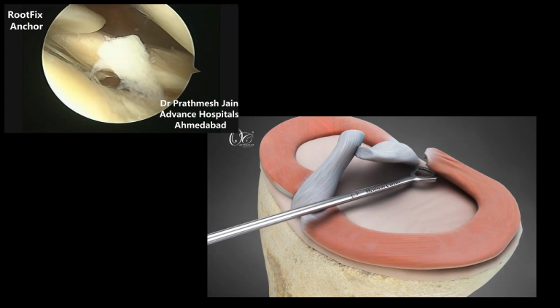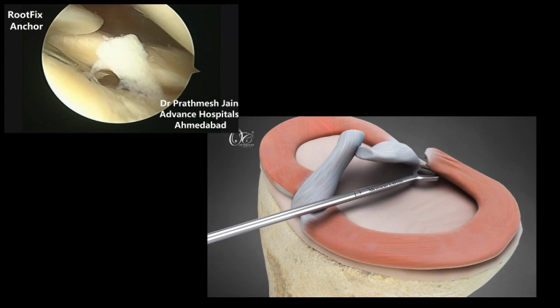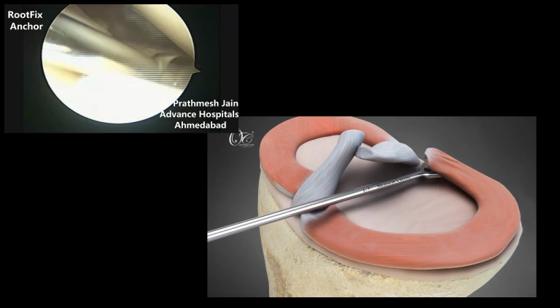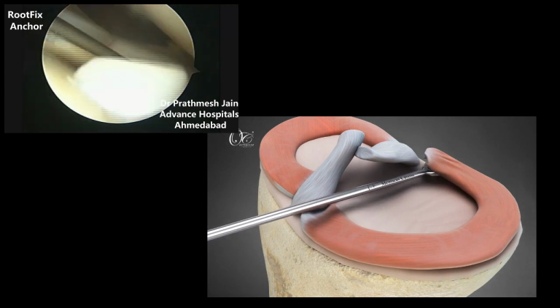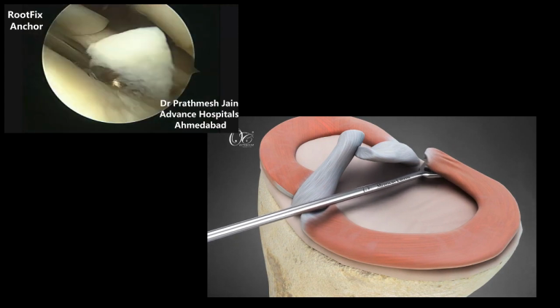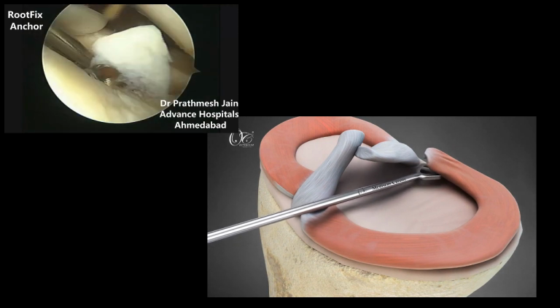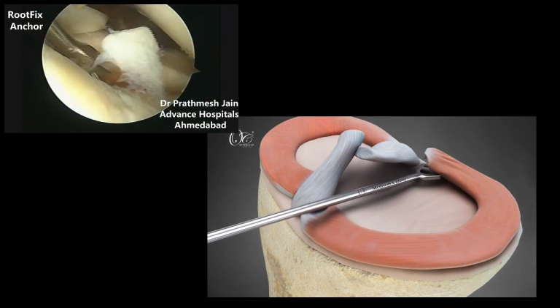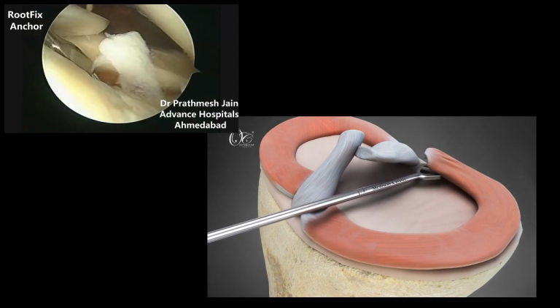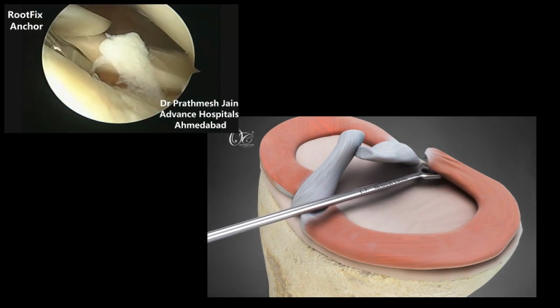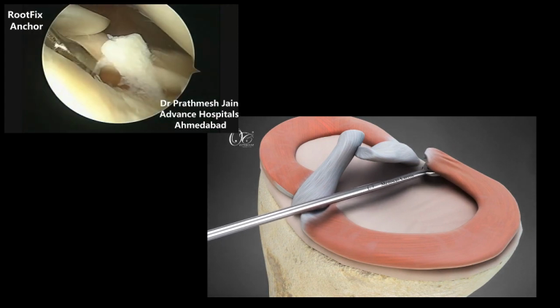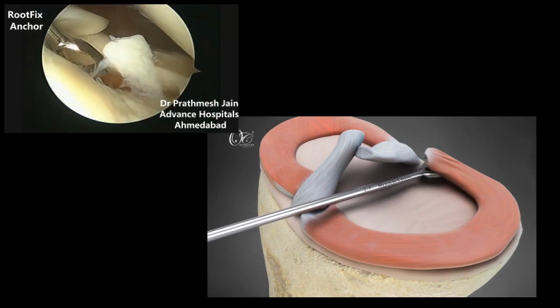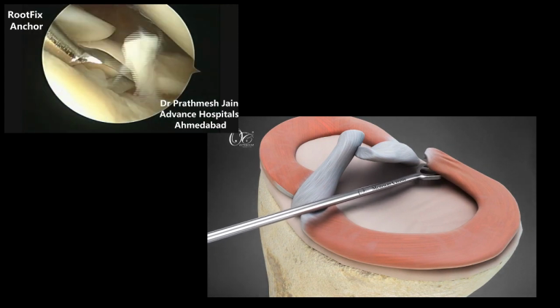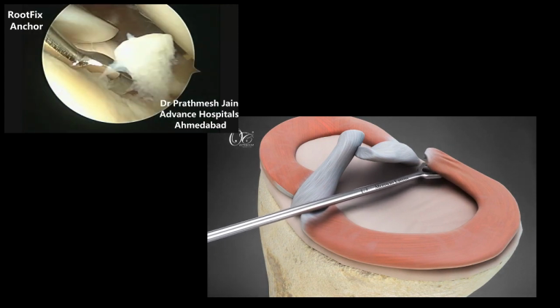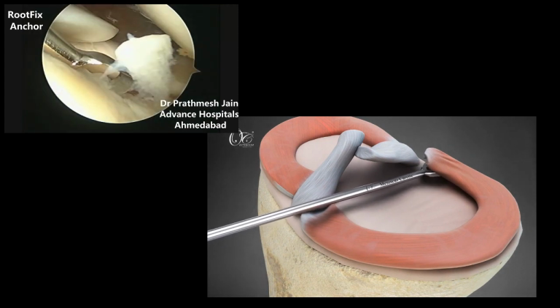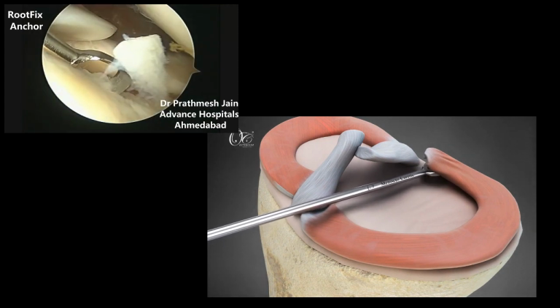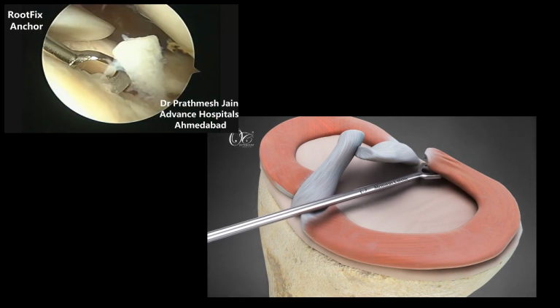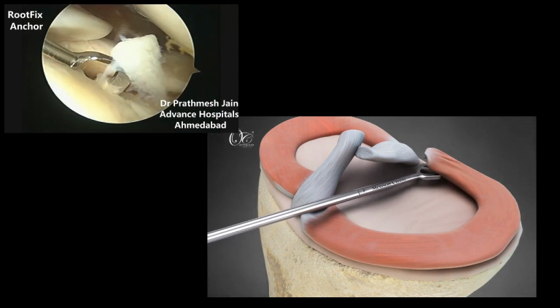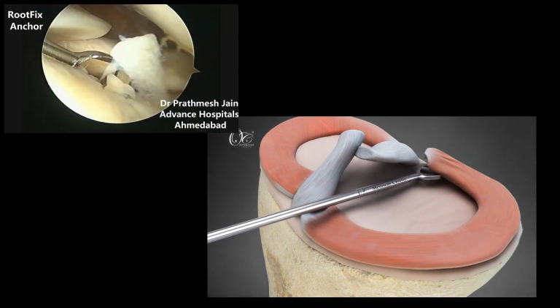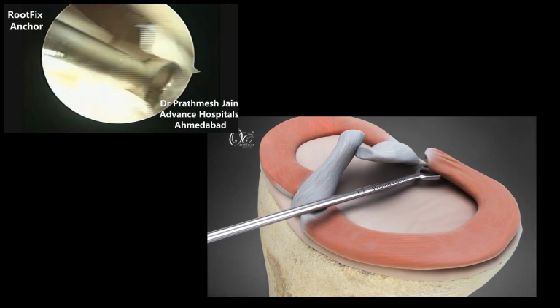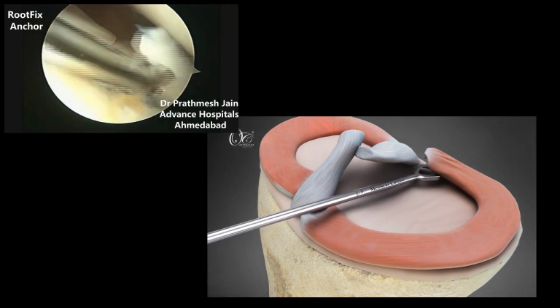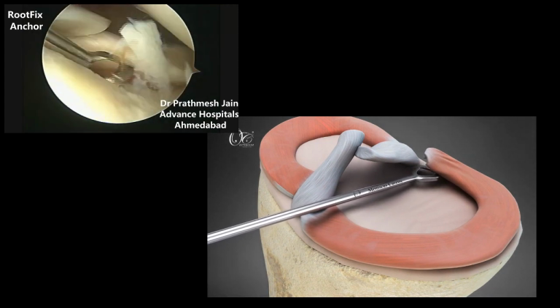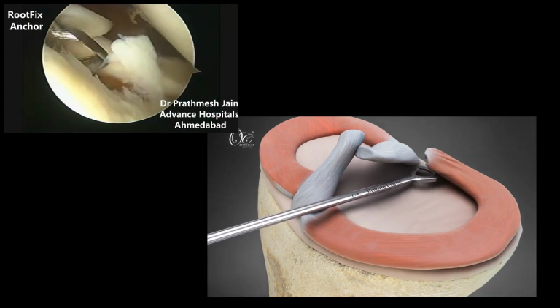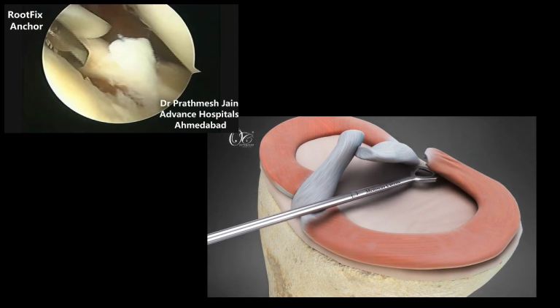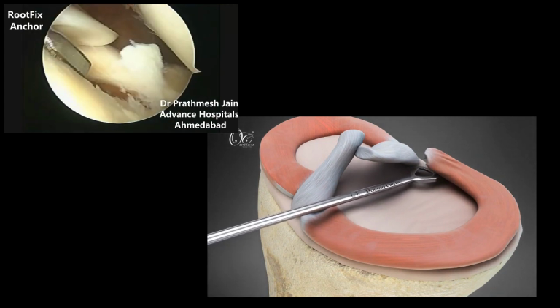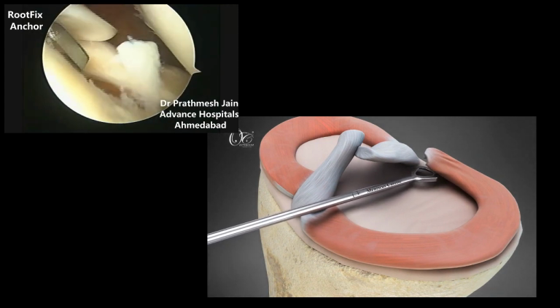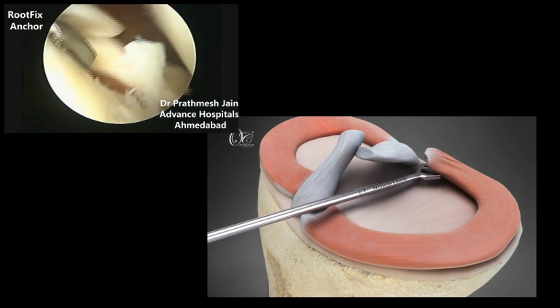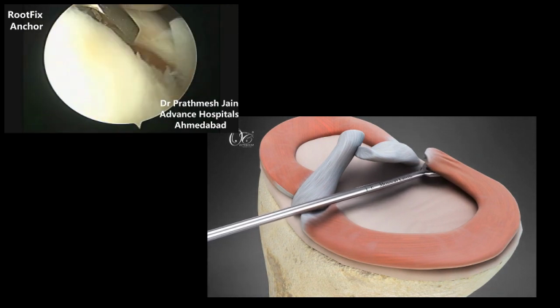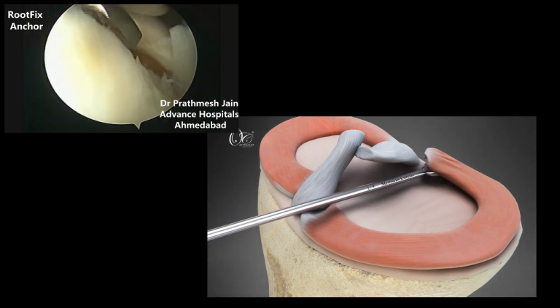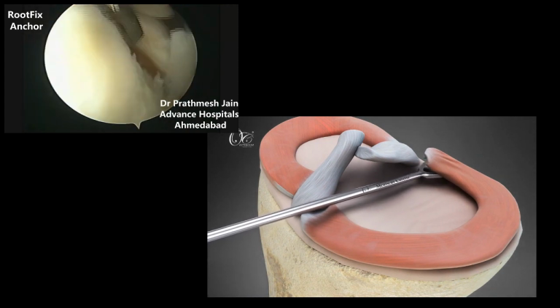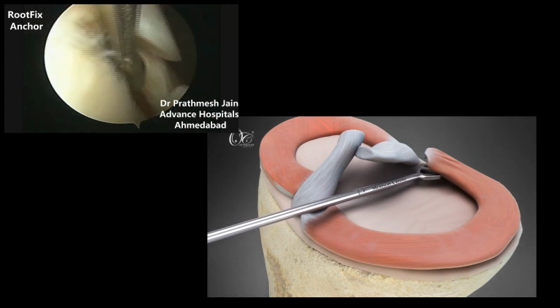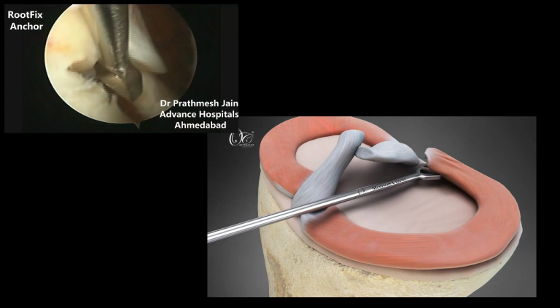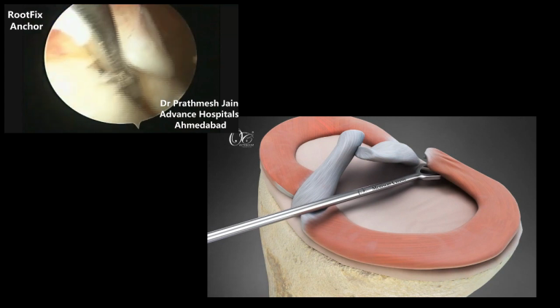The subchondral bone serves as the biological bed for healing, prepared with the help of a meniscus curate.